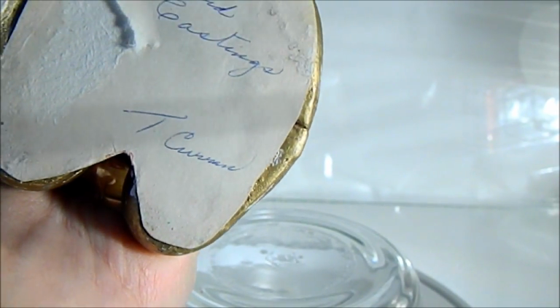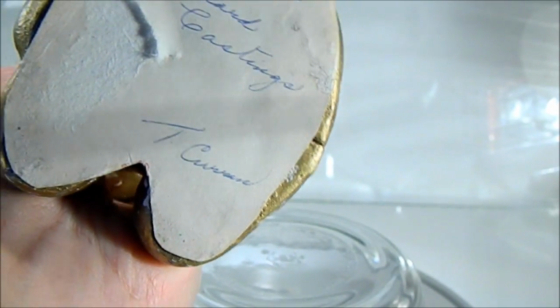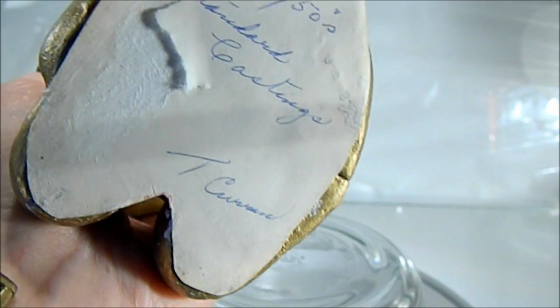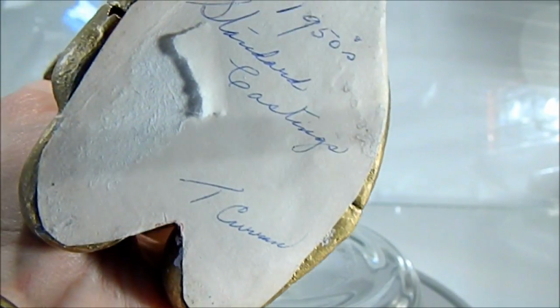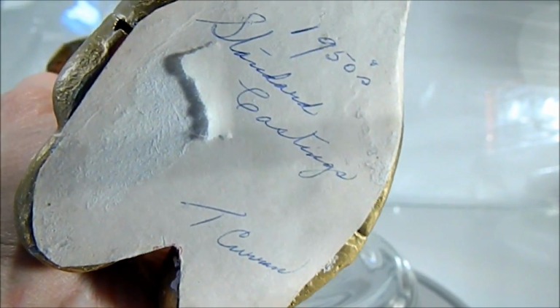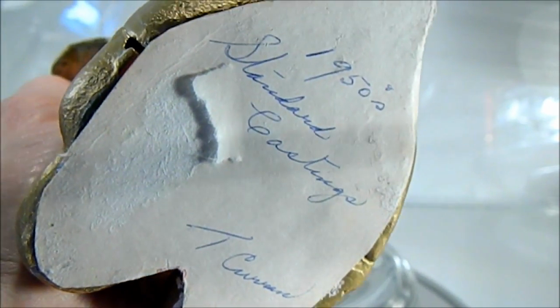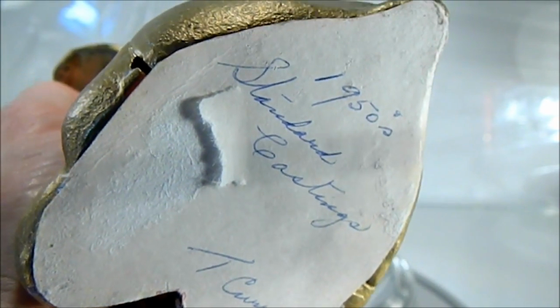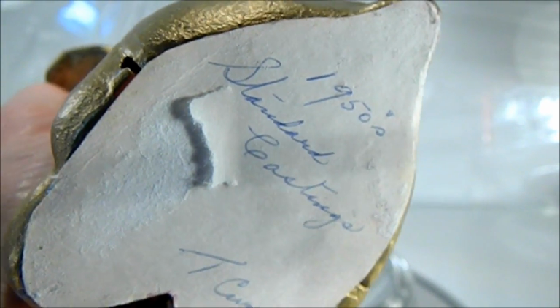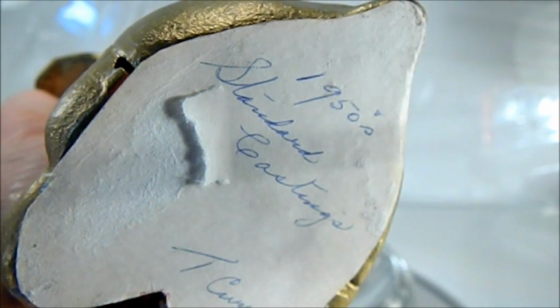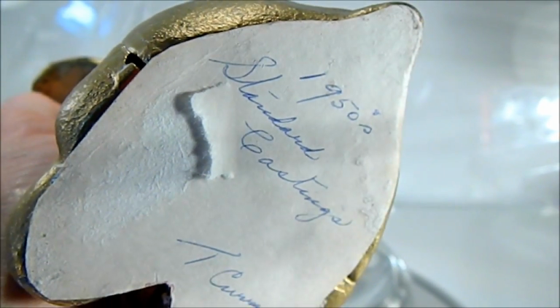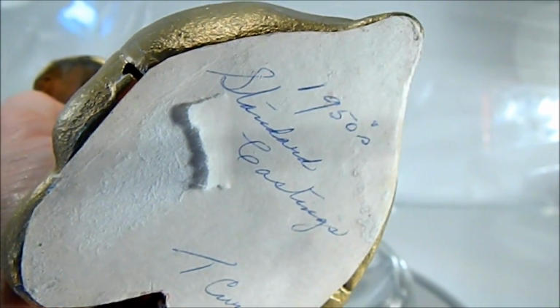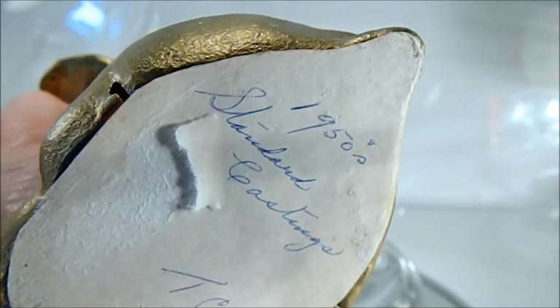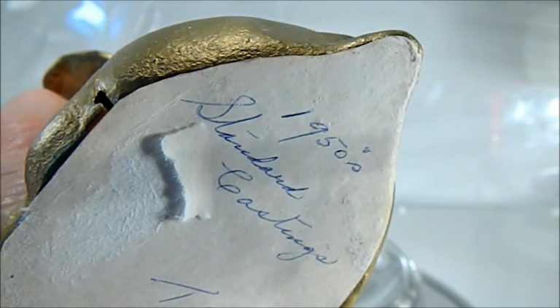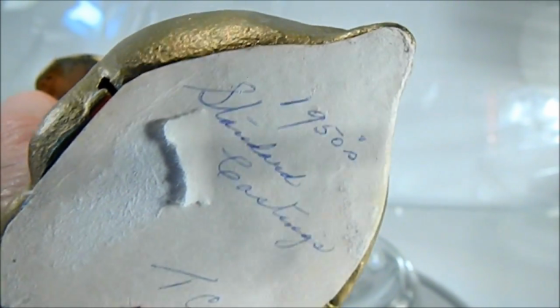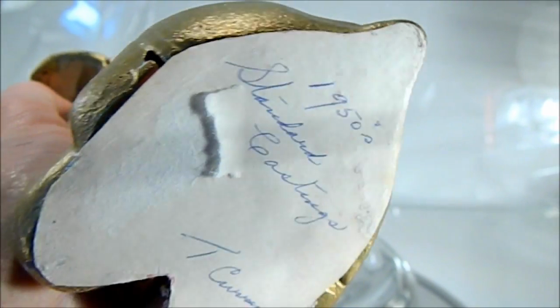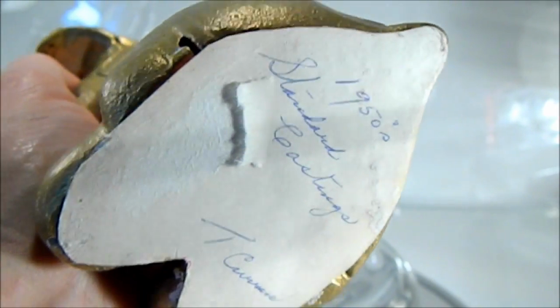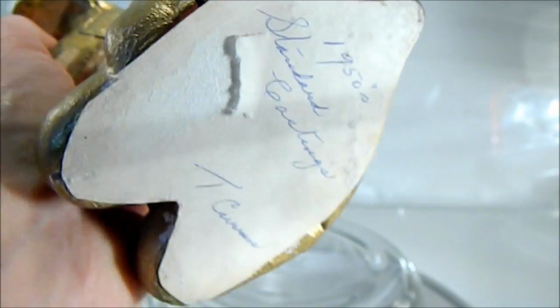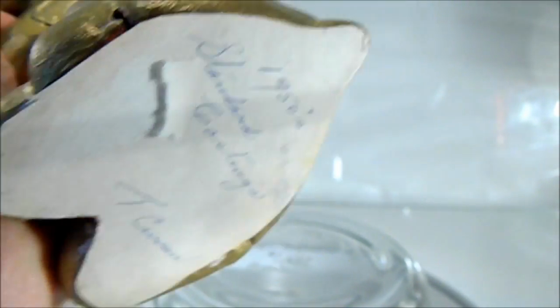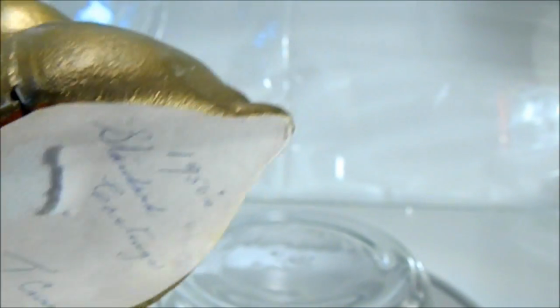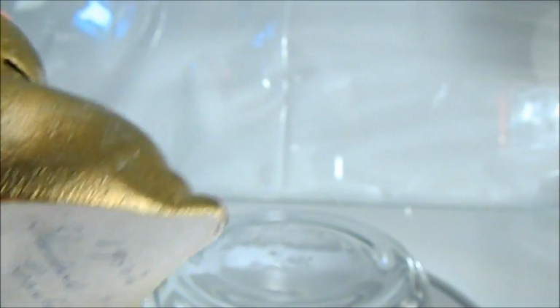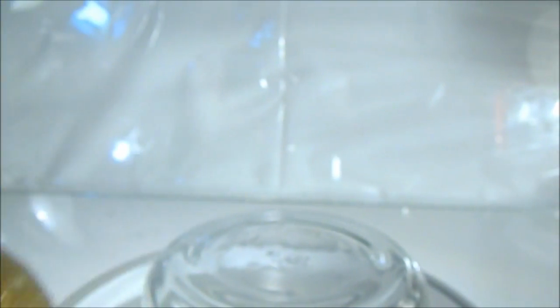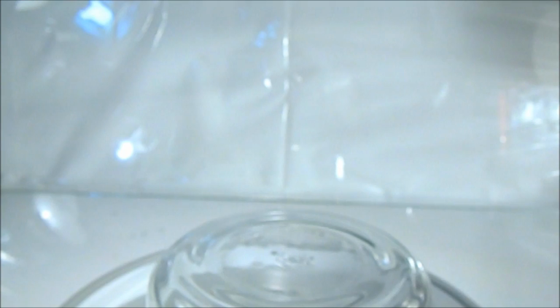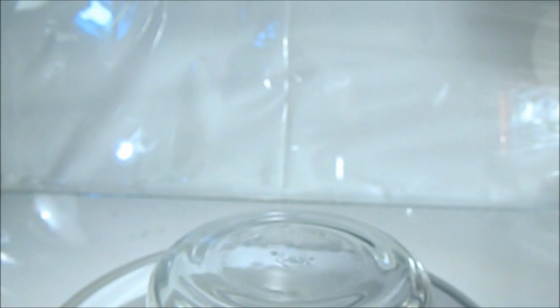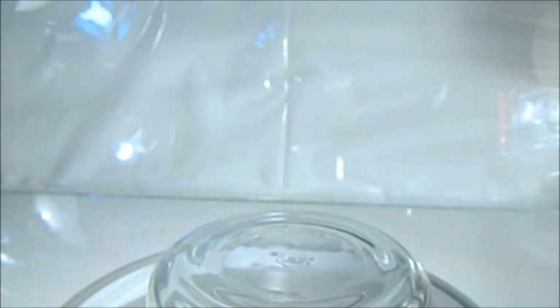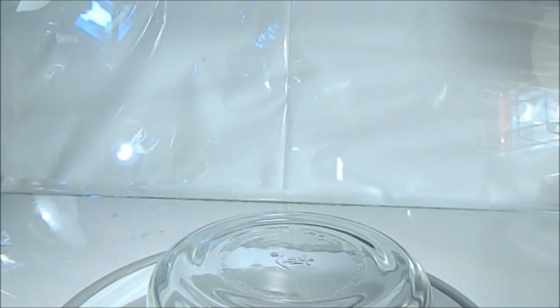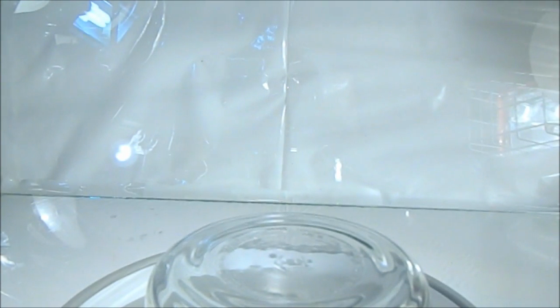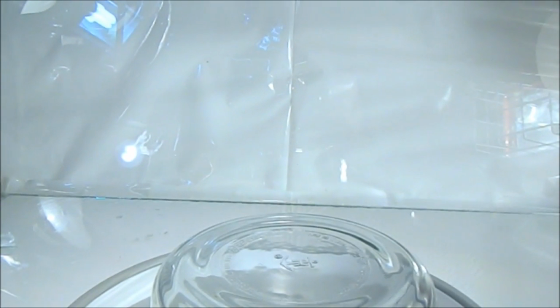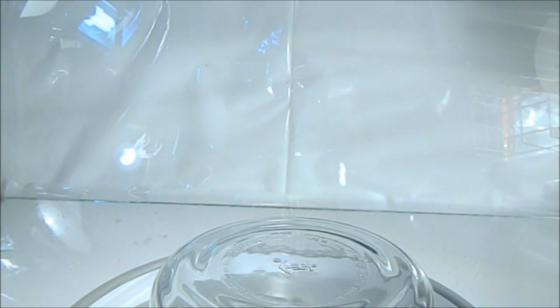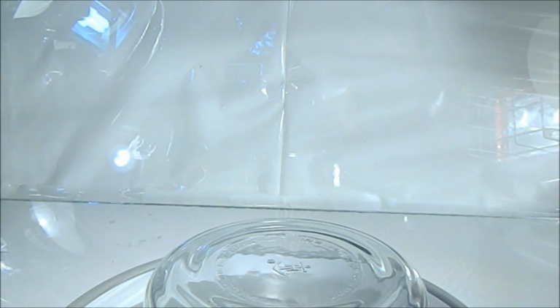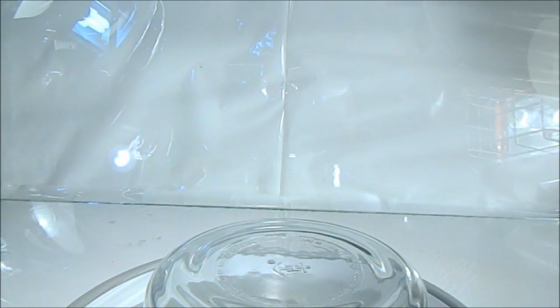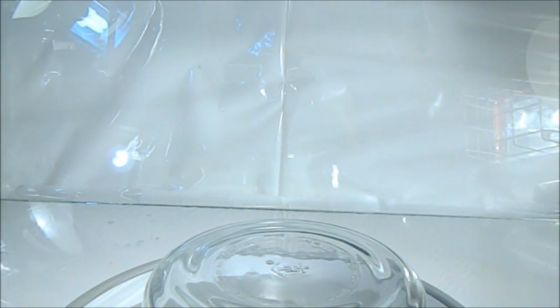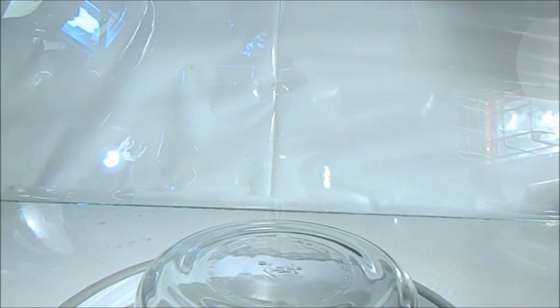There's a marking on the bottom, so it was for a gift or something at one time. Thank you for your time.